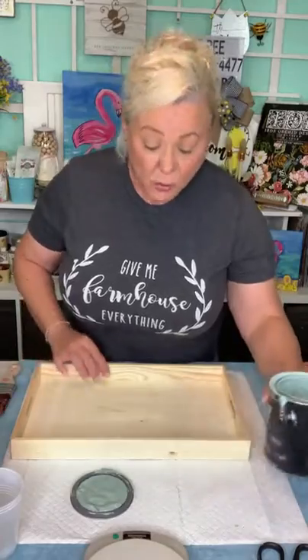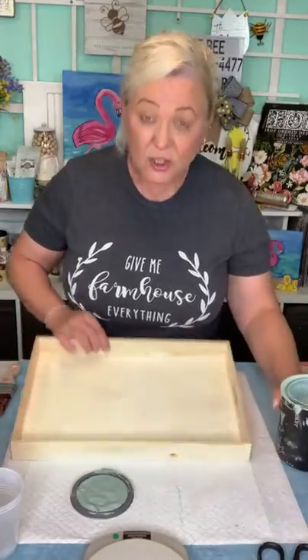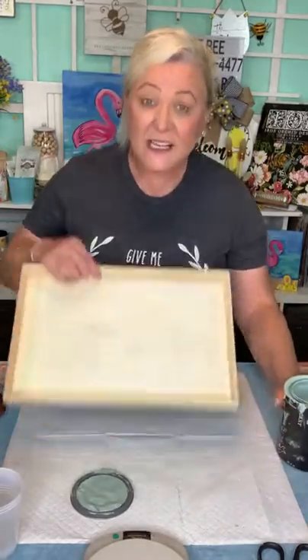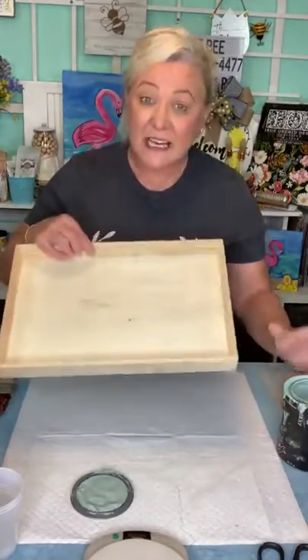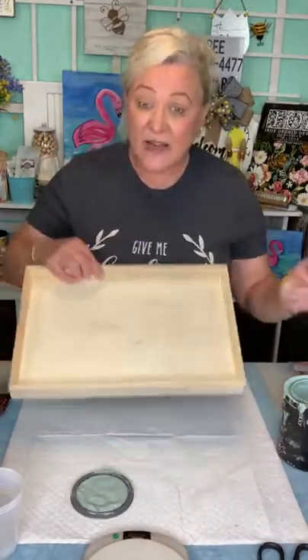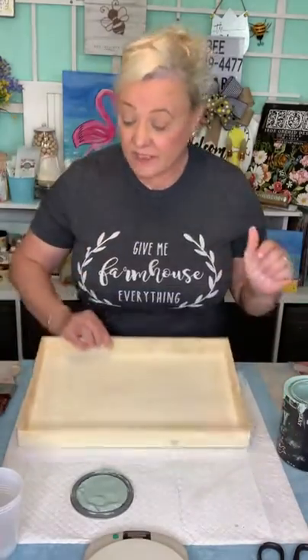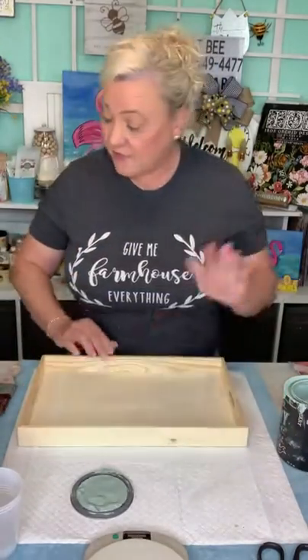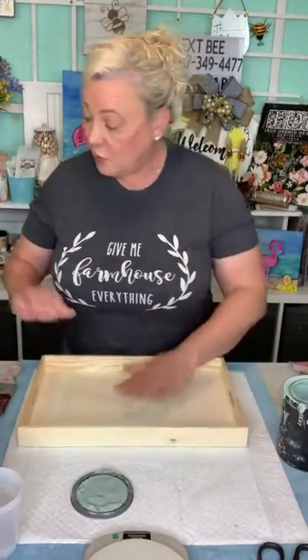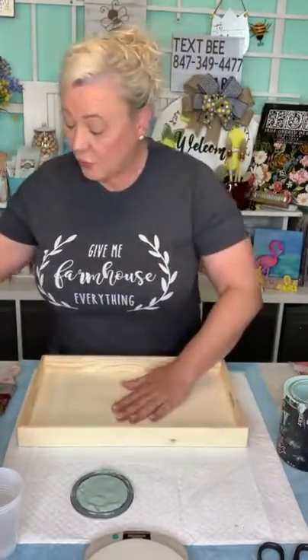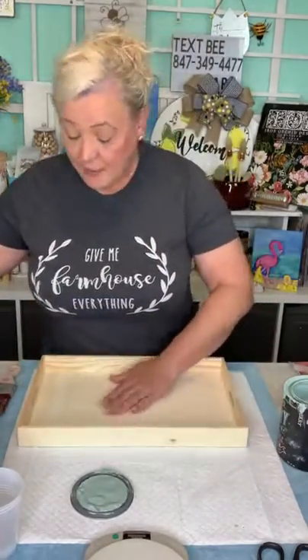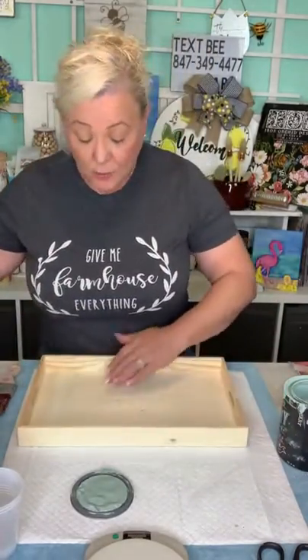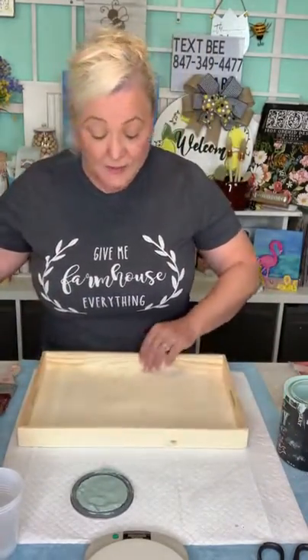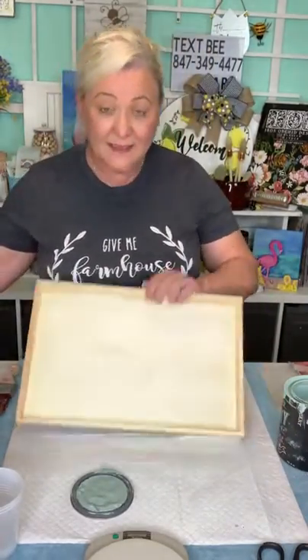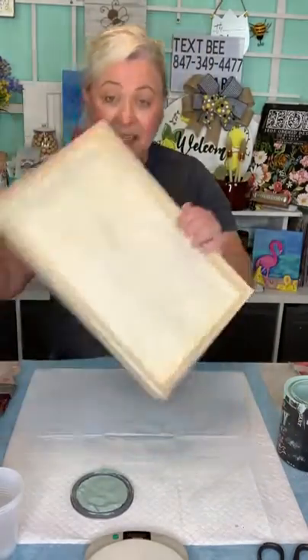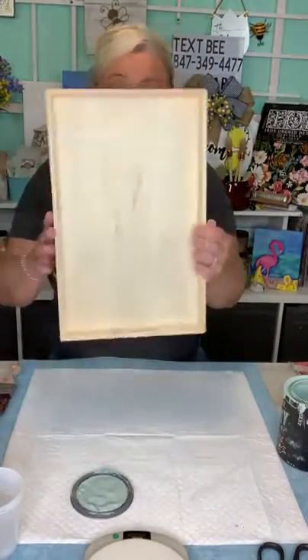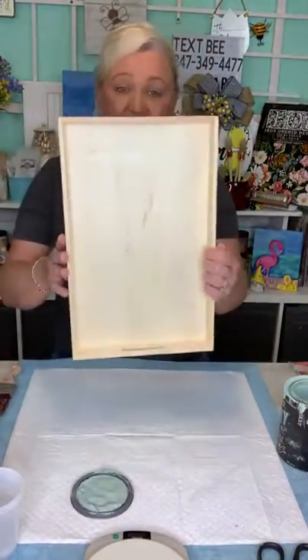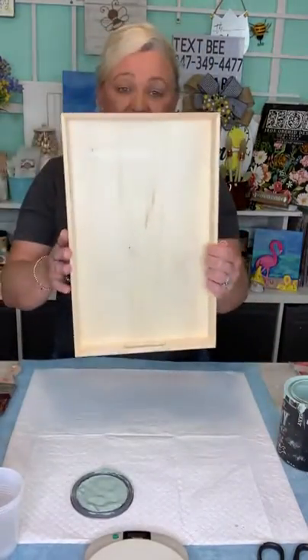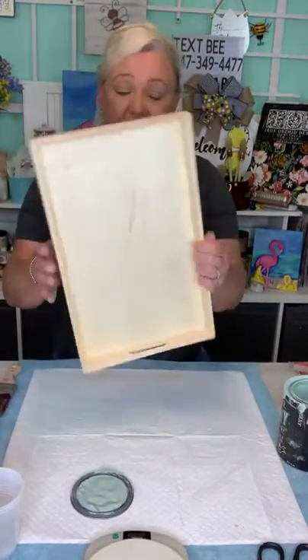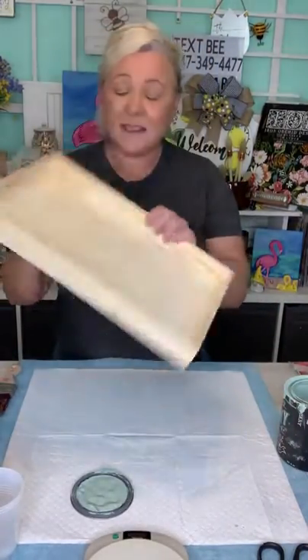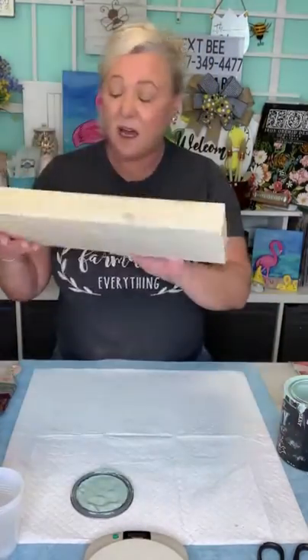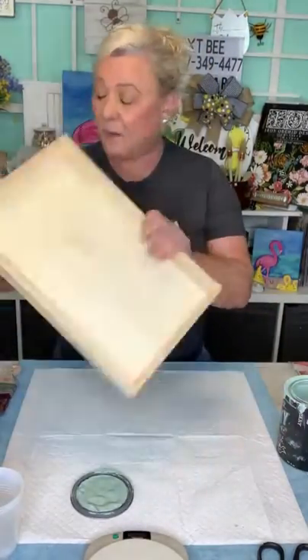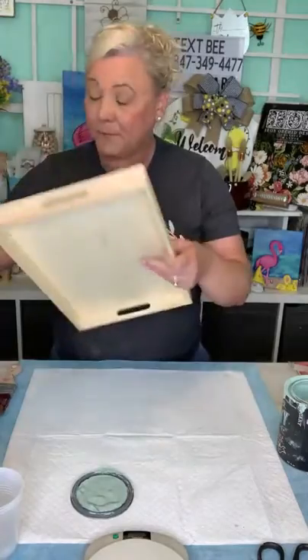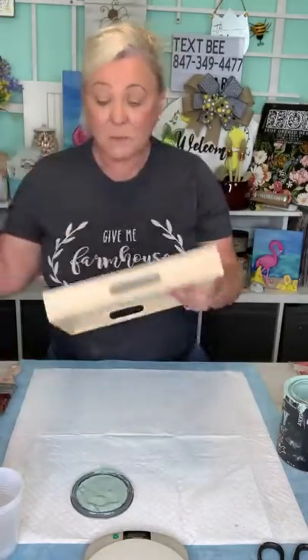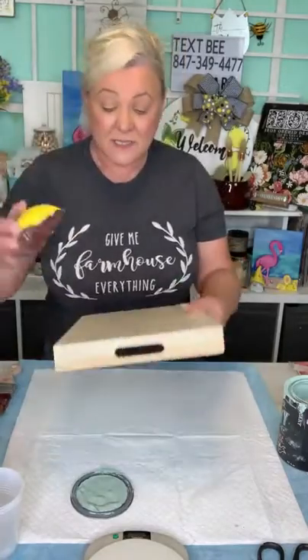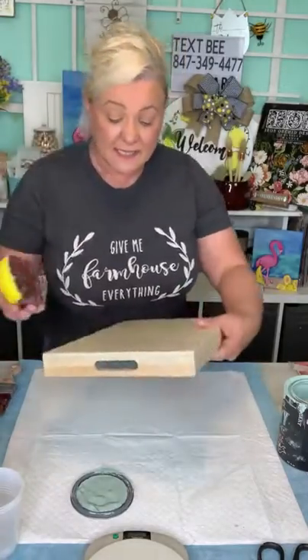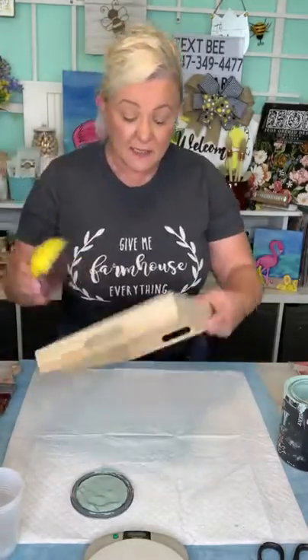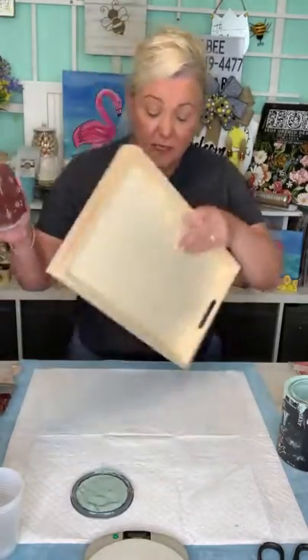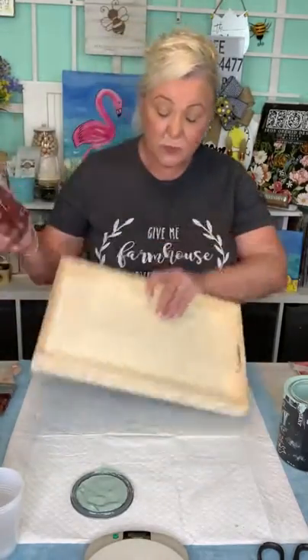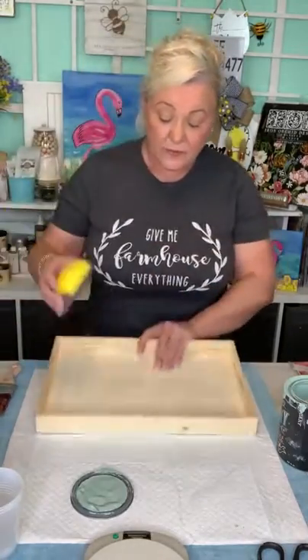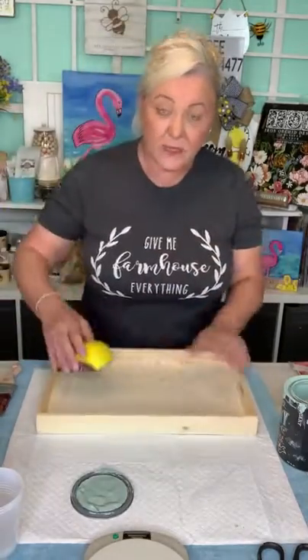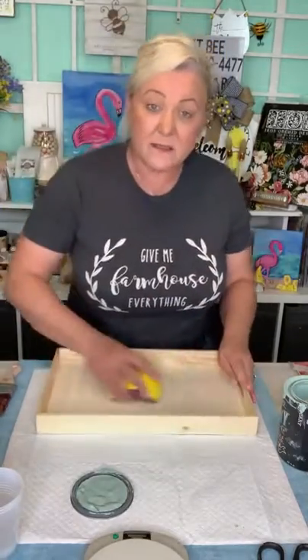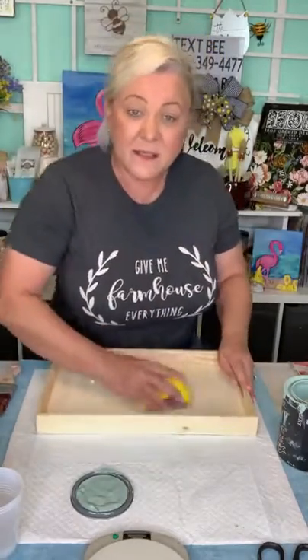You'll get a set of five of these when you order it. I really like it — it's a good size. I'm just going to sand it like I do with everything else.